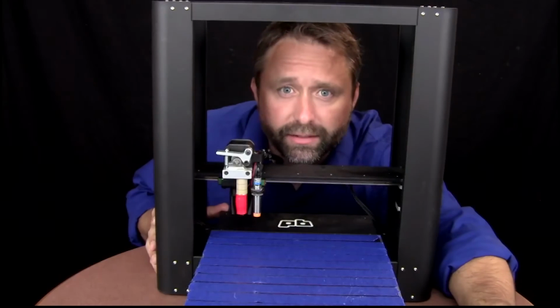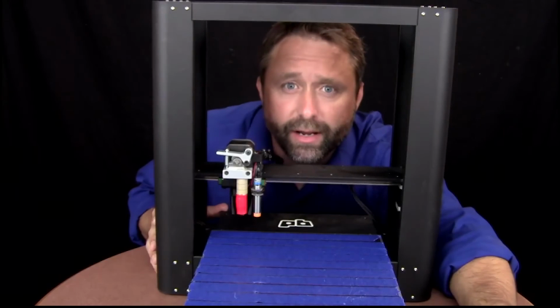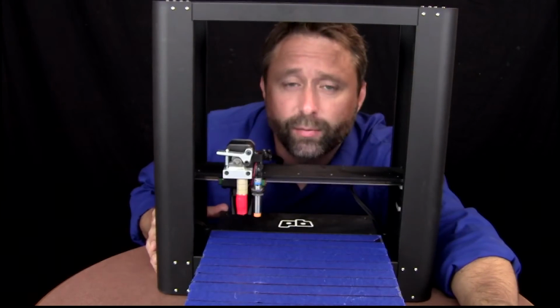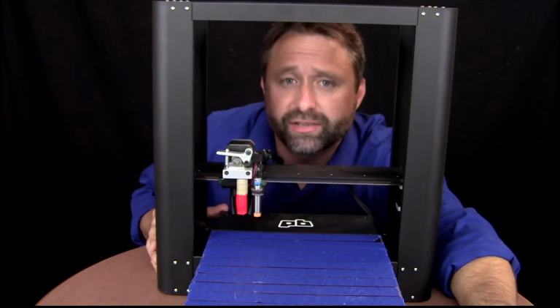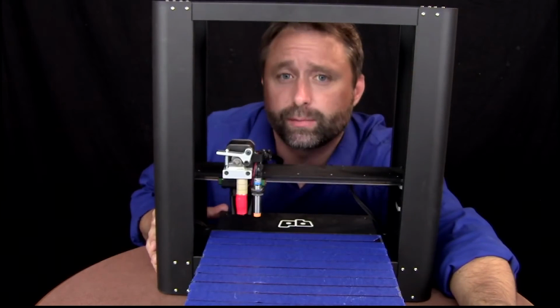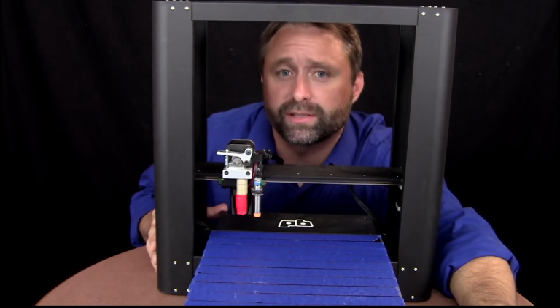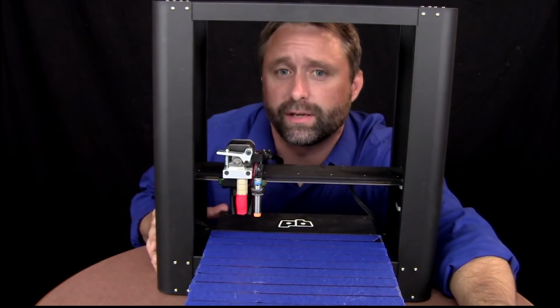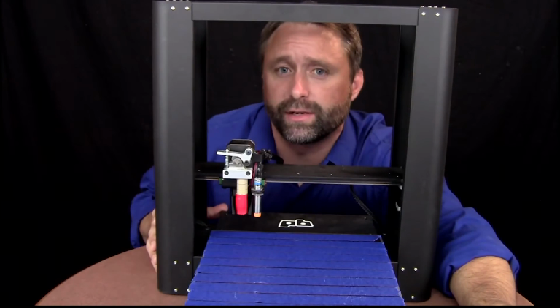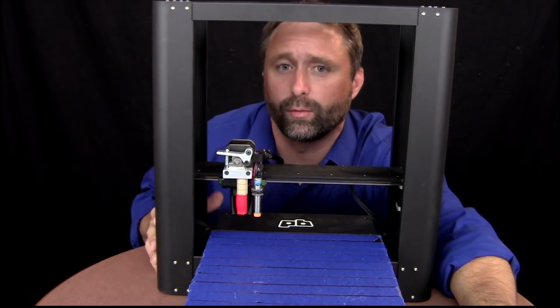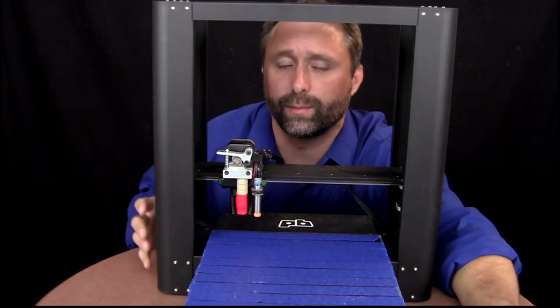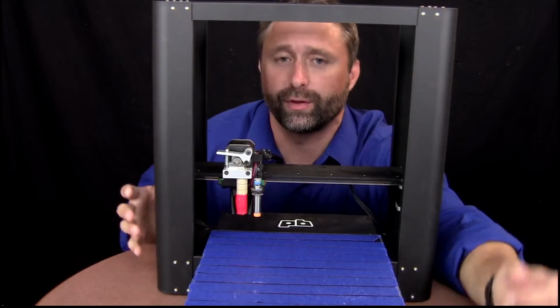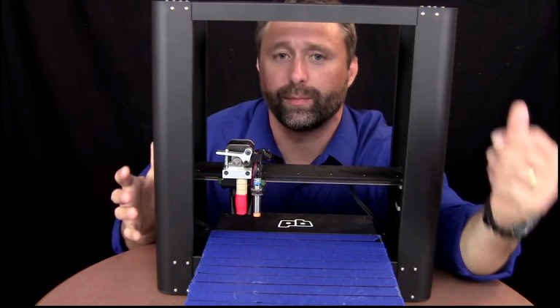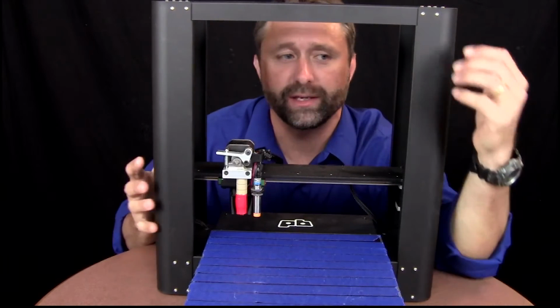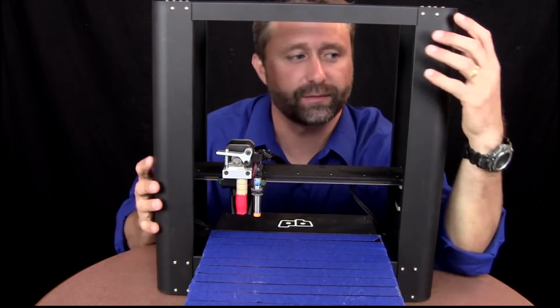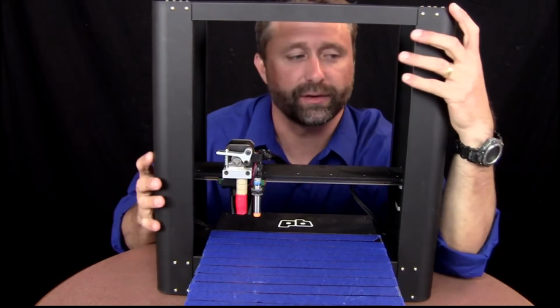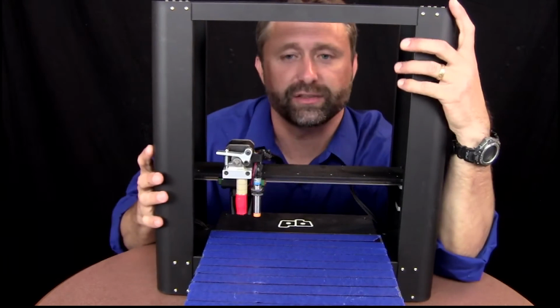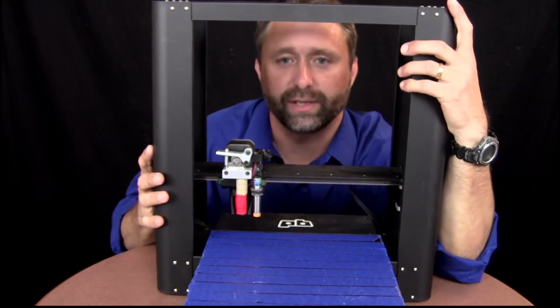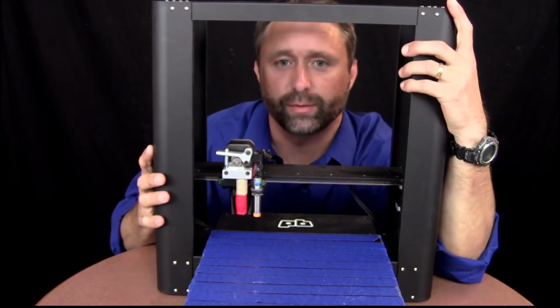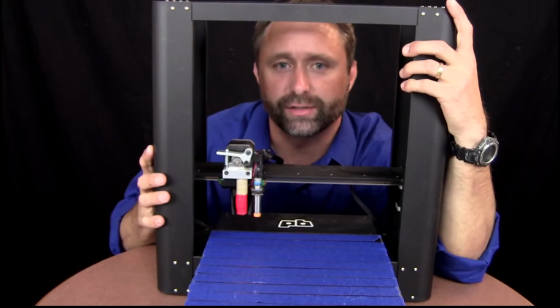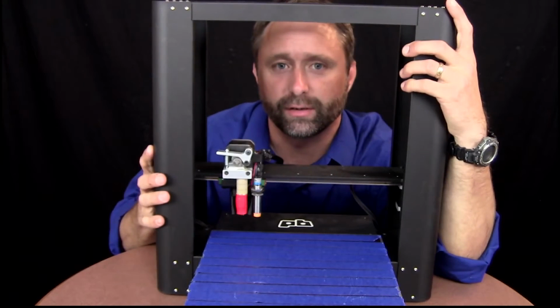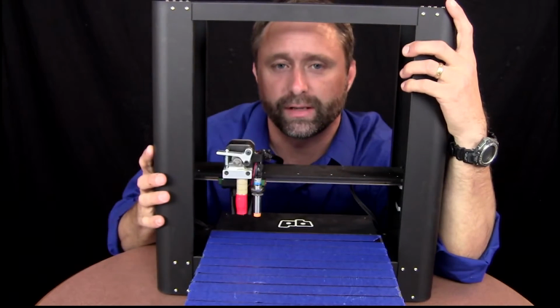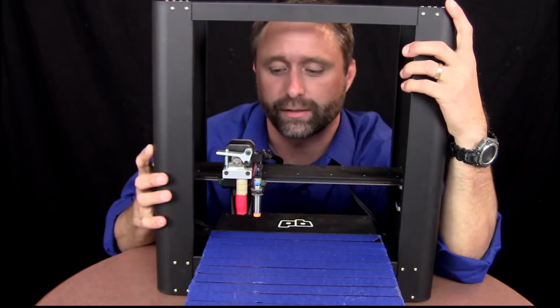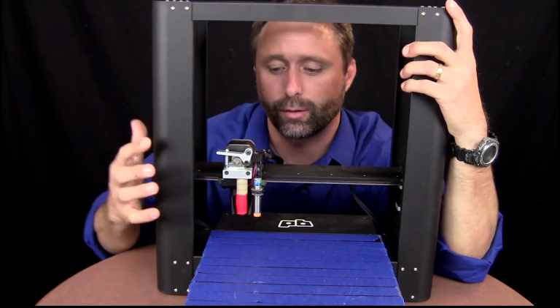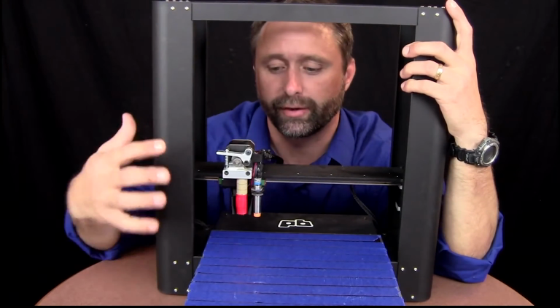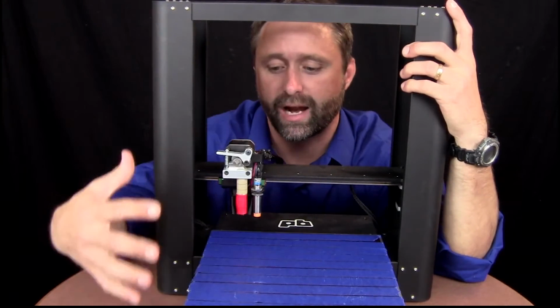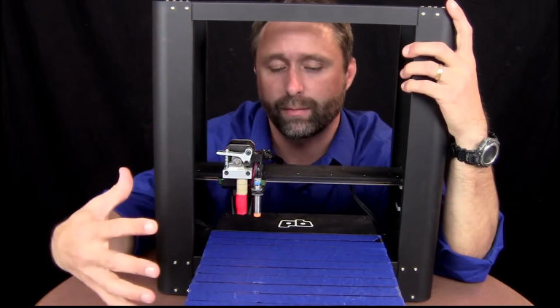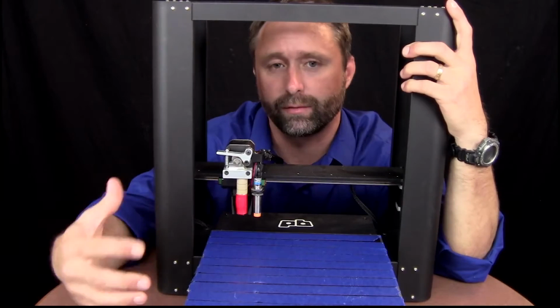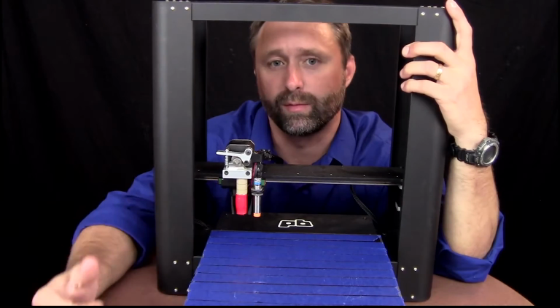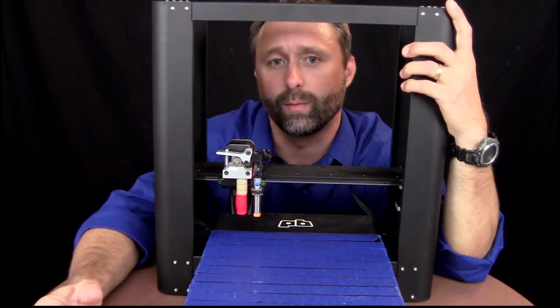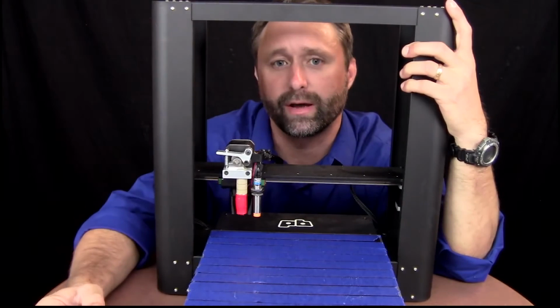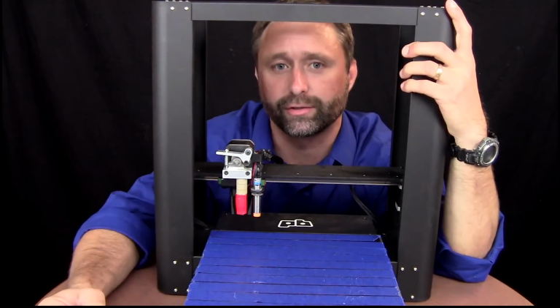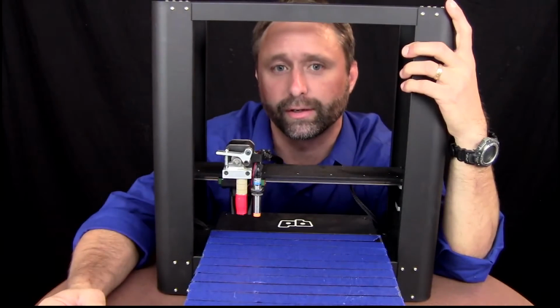Today on Project Plus Delta, we're going to build a base for this 3D printer that's going to hold a camera for remote monitoring.